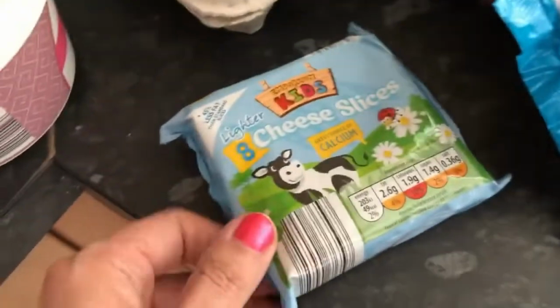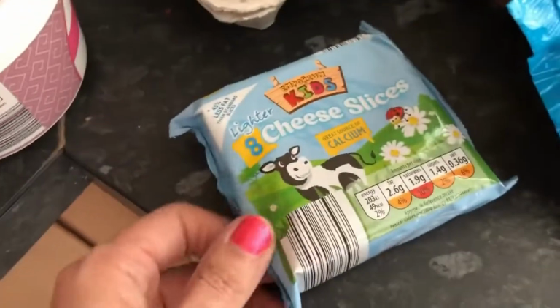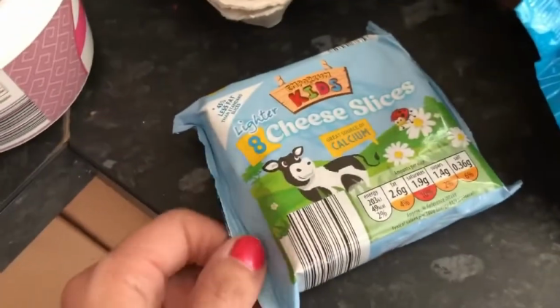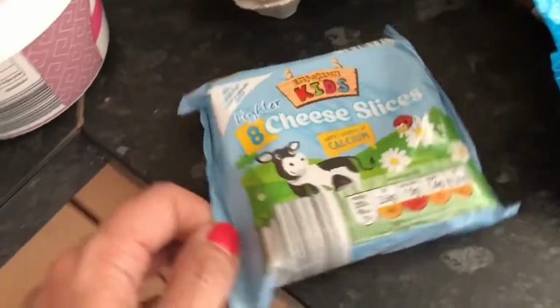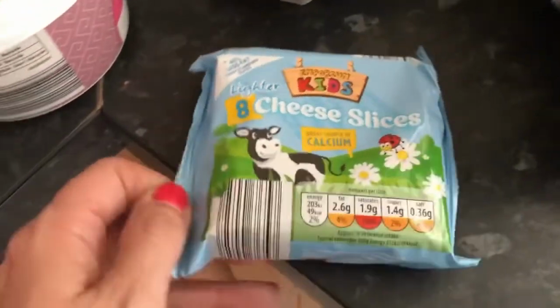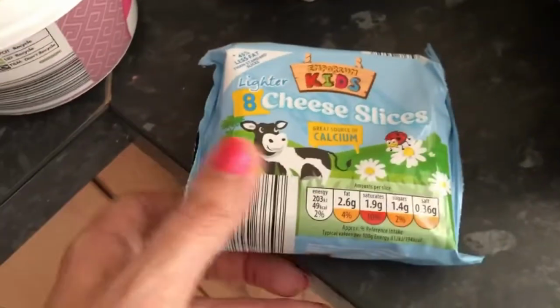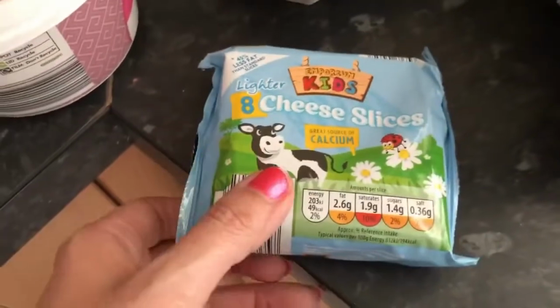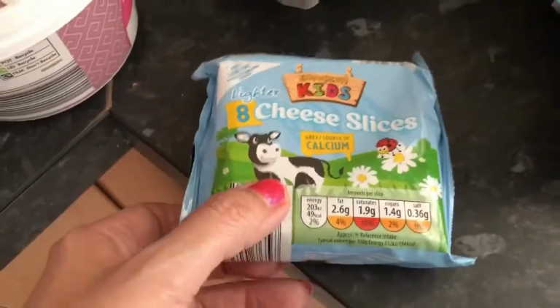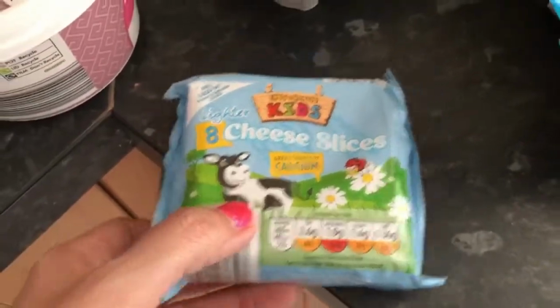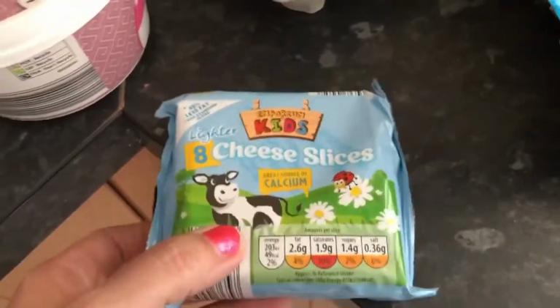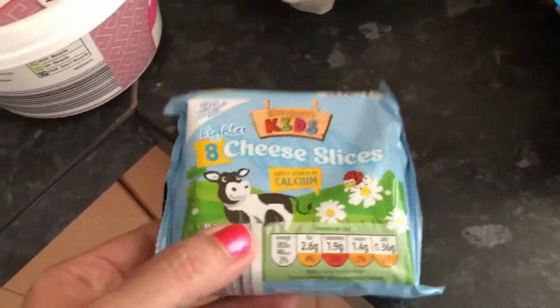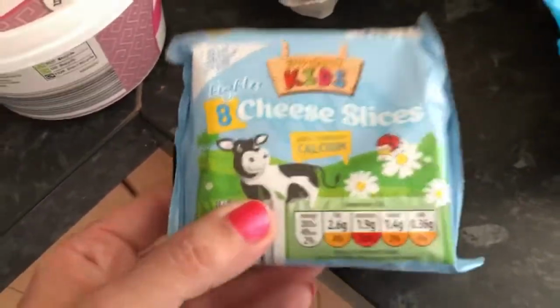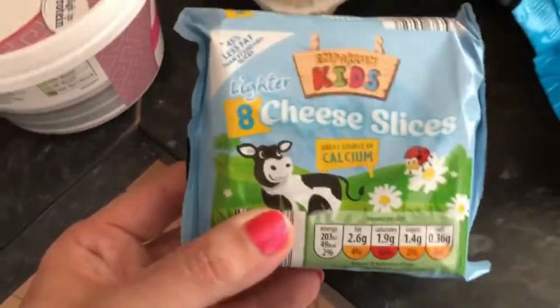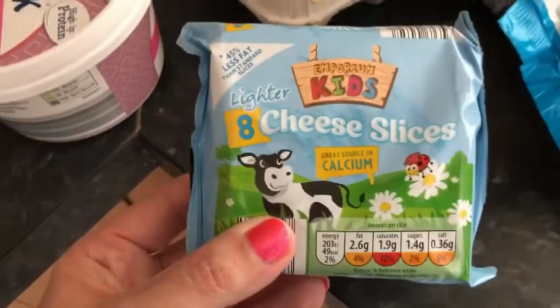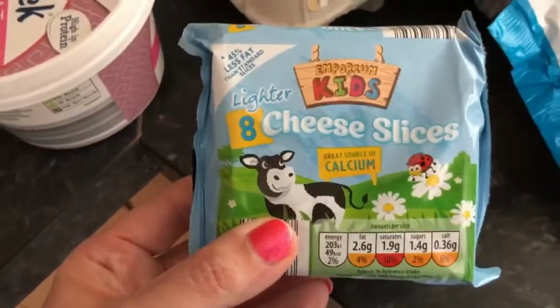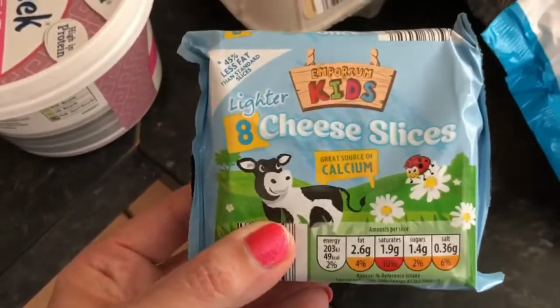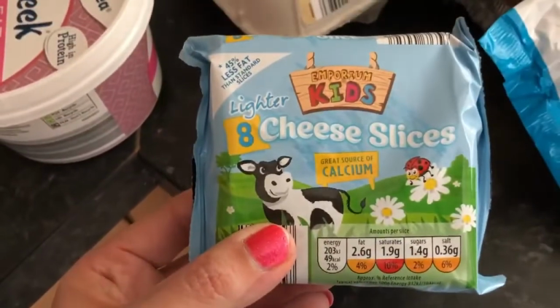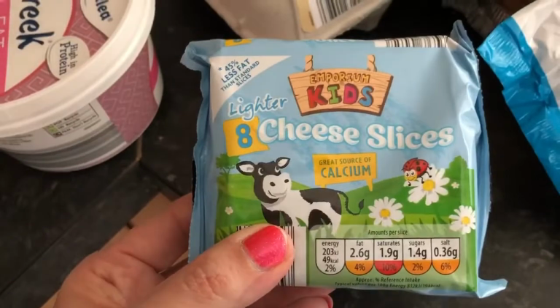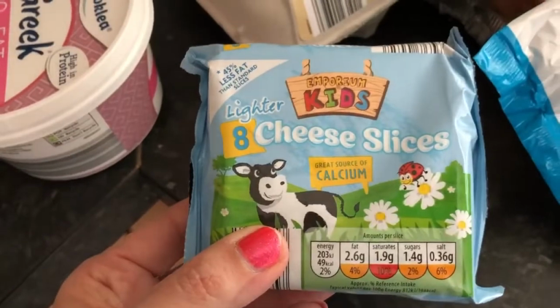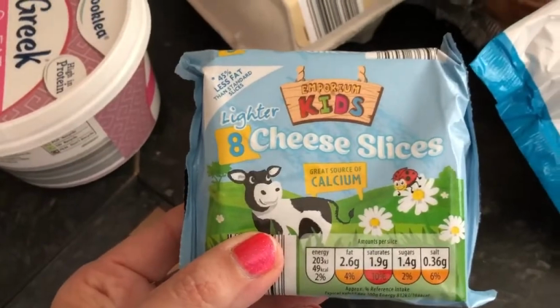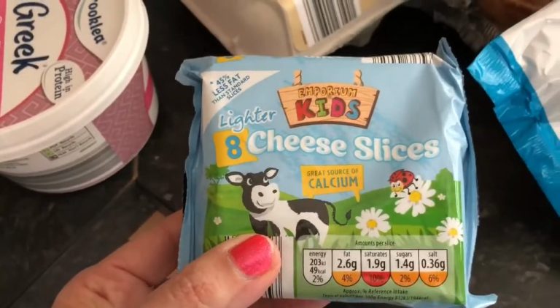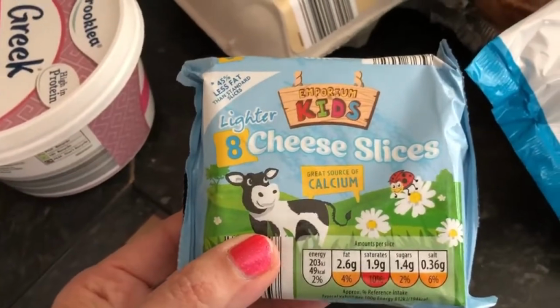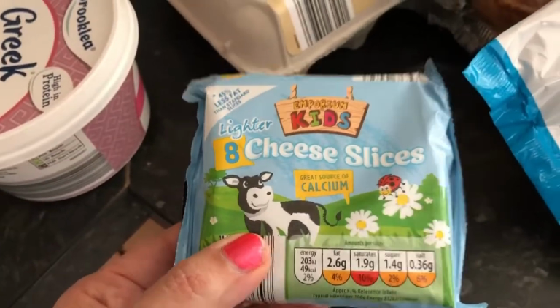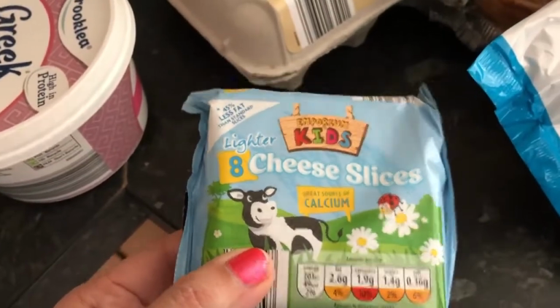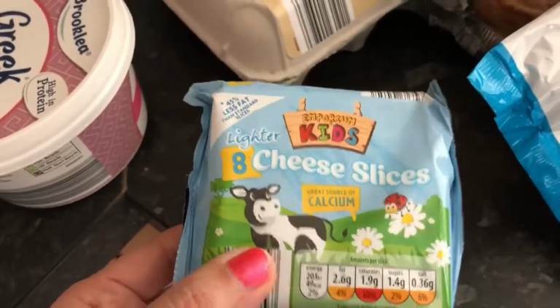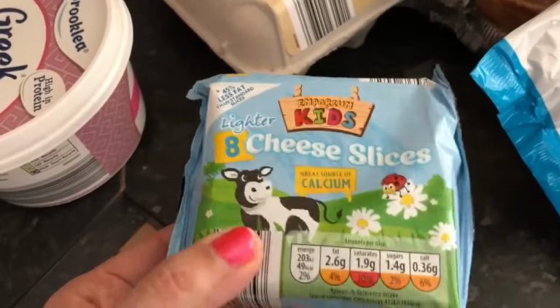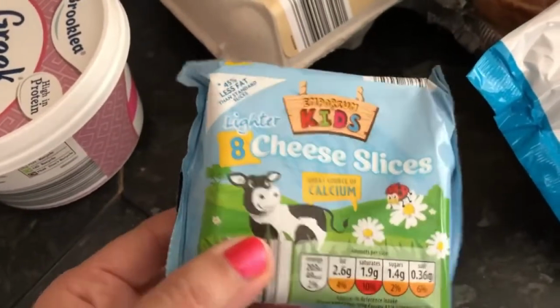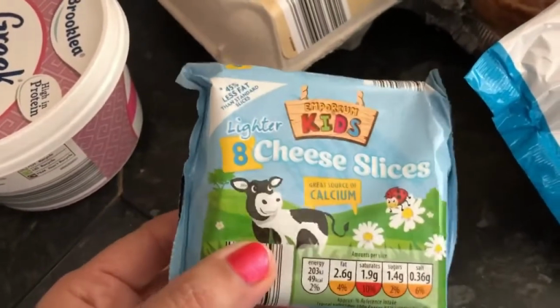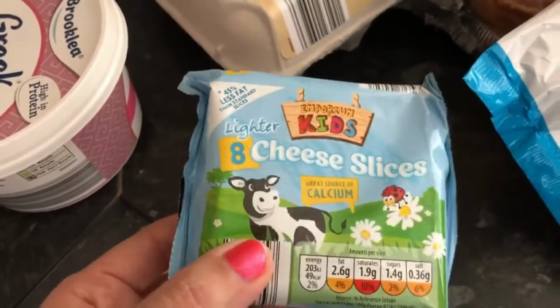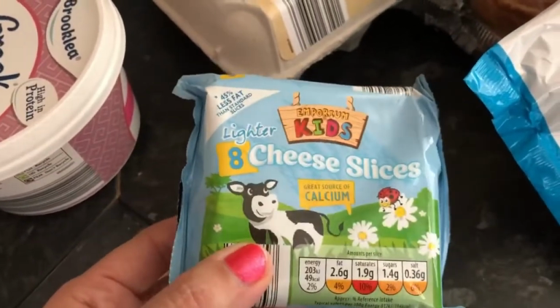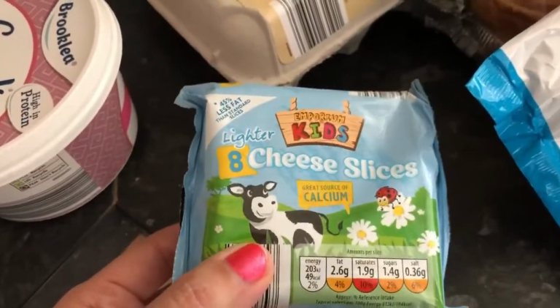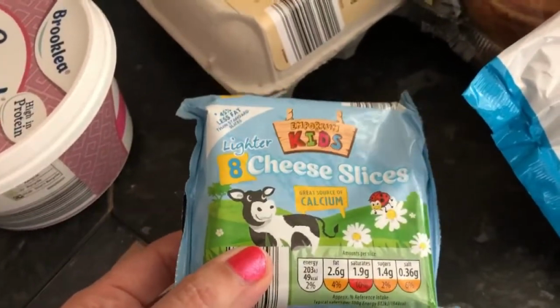I've bought some of the kids' lighter cheese slices. Two of these count as a healthy extra A and they melt really lovely.